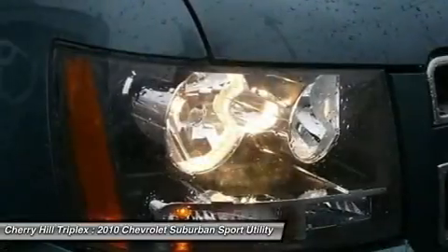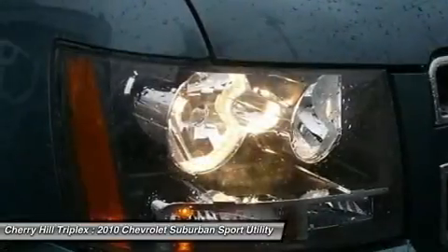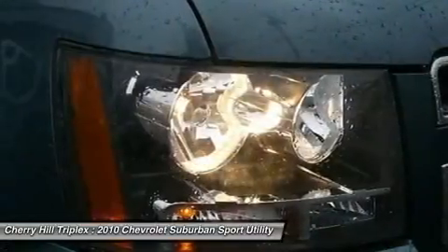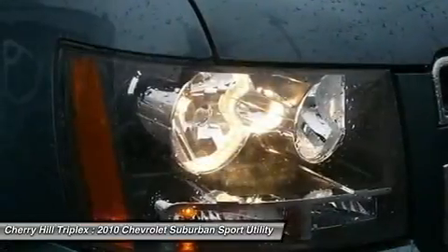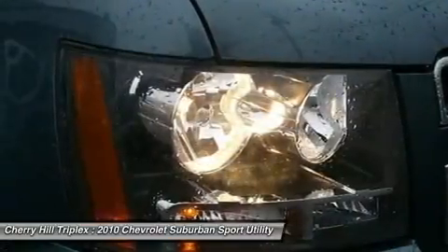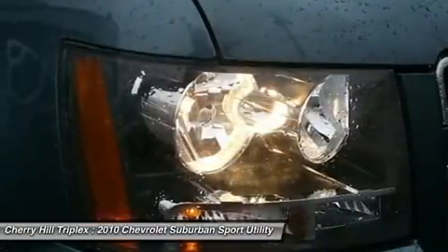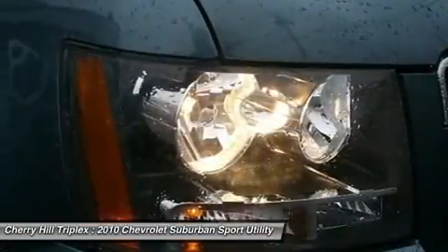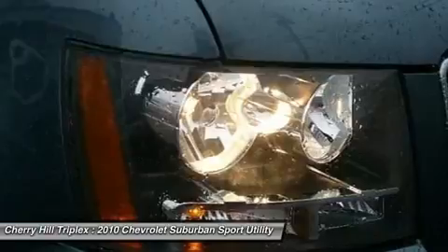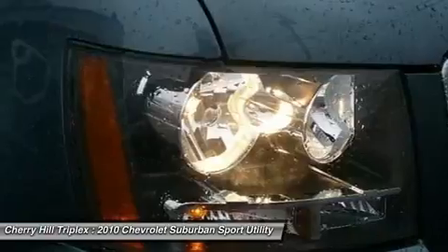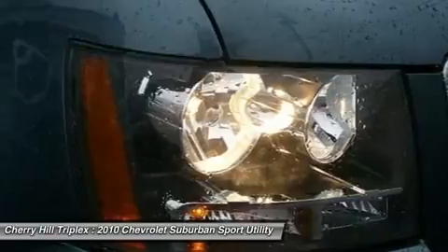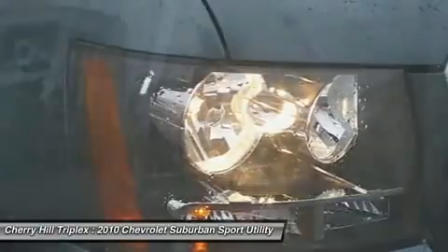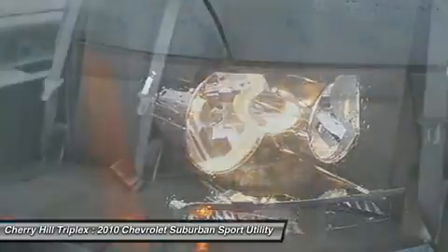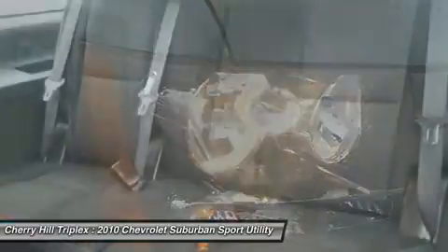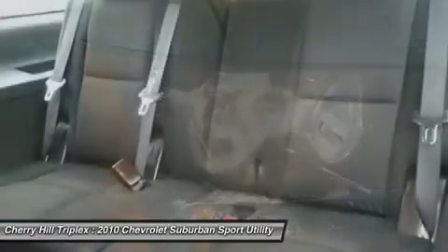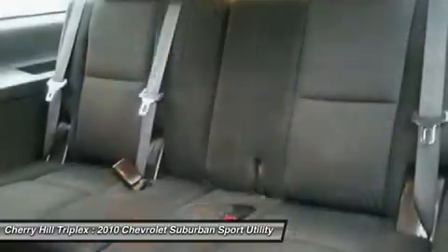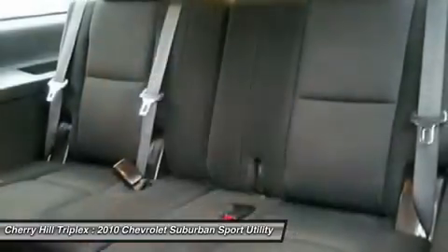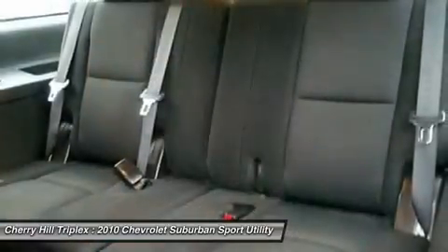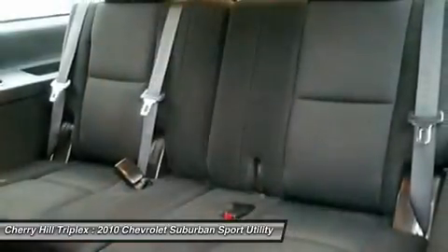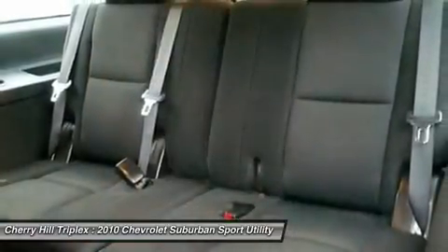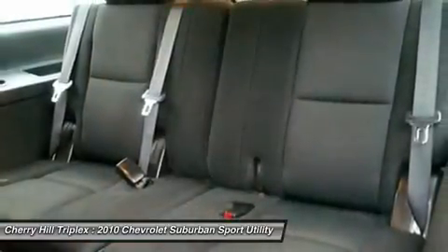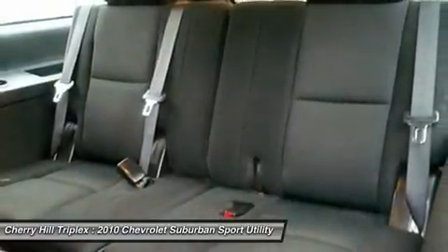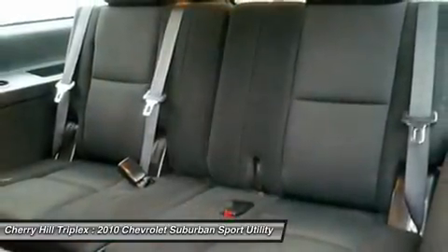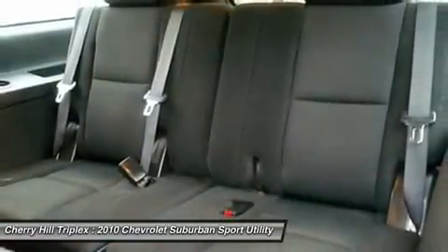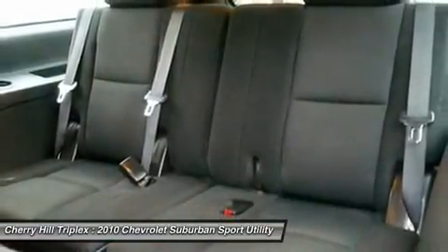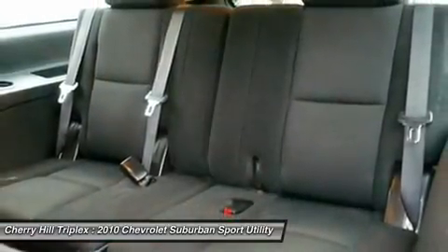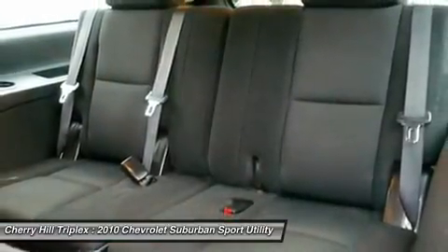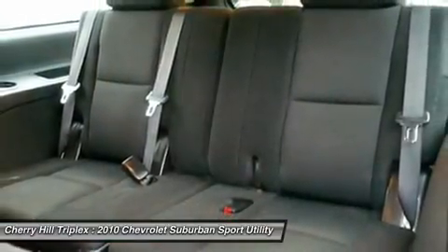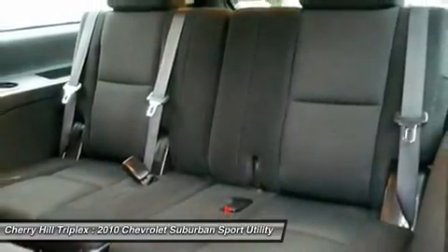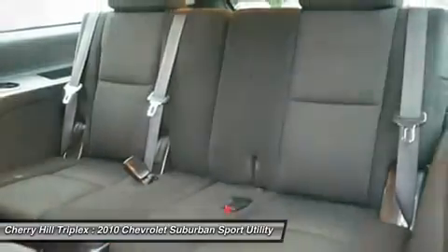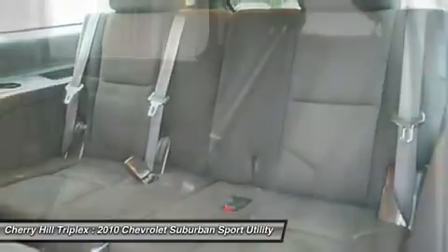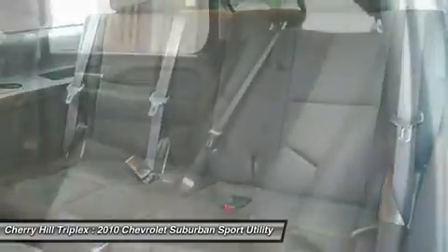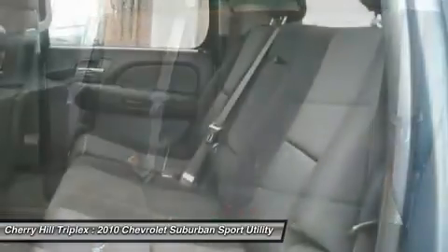Four-wheel drive, four-wheel disc brakes, aluminum wheels, floor mats.